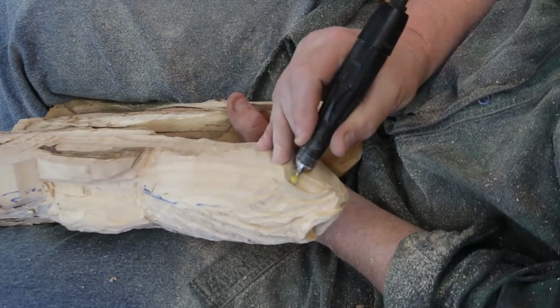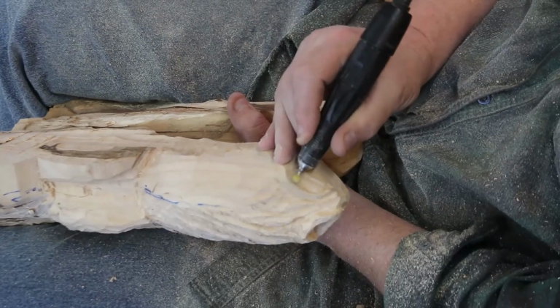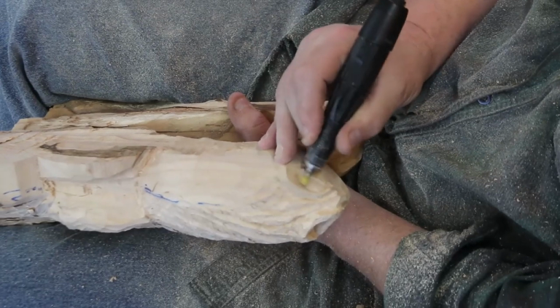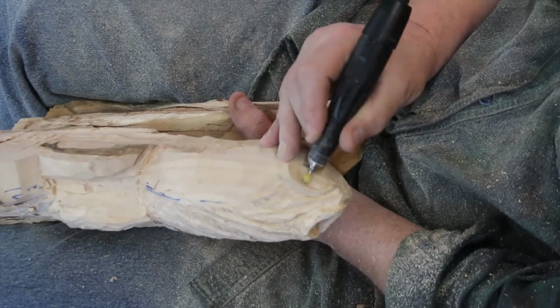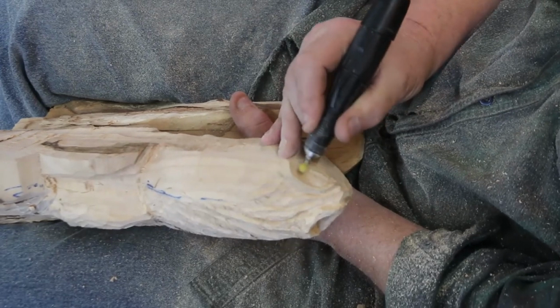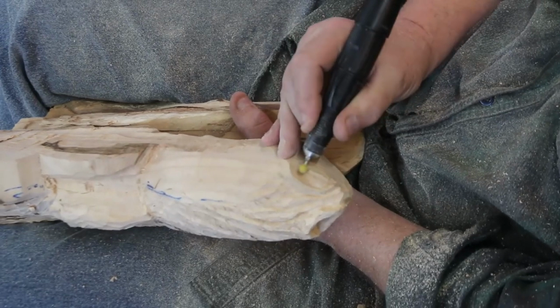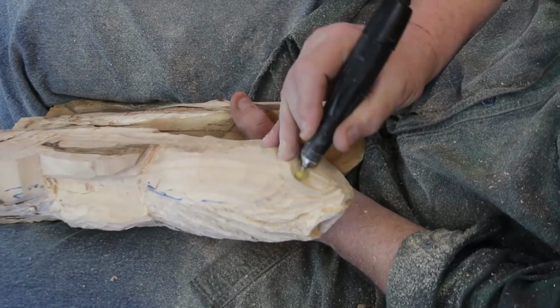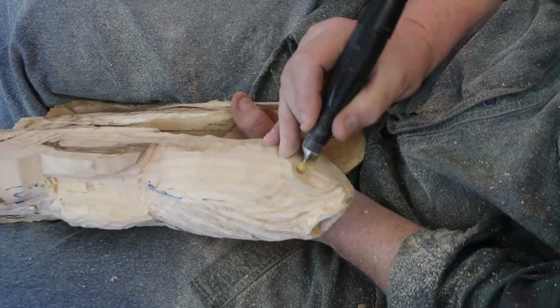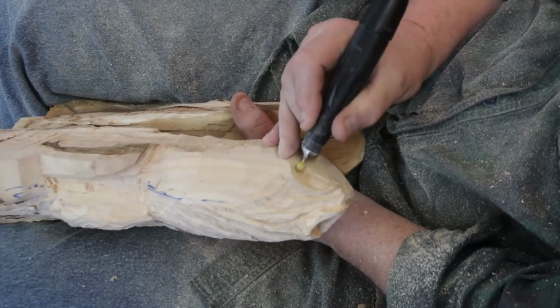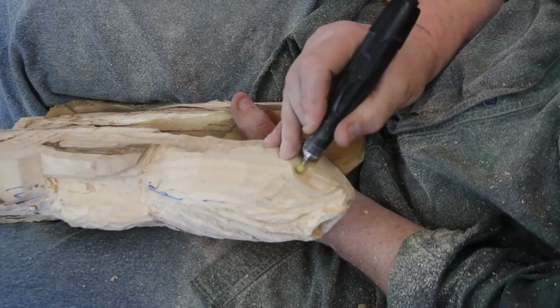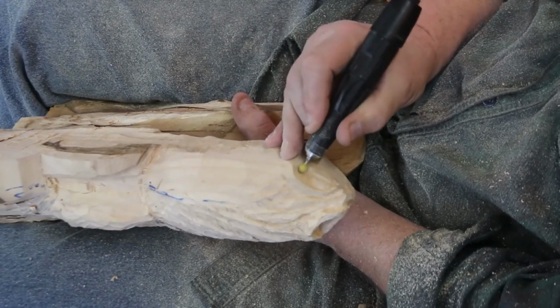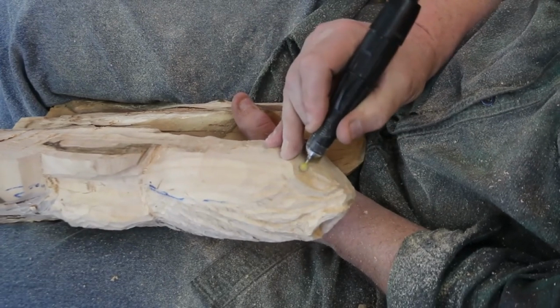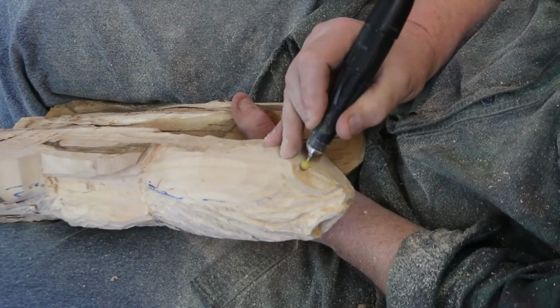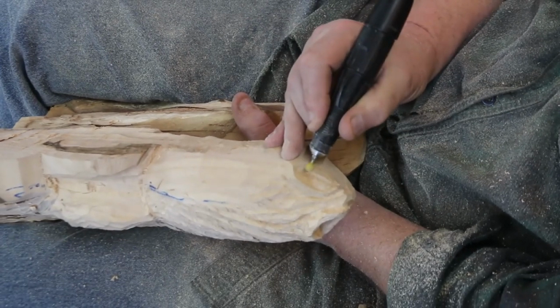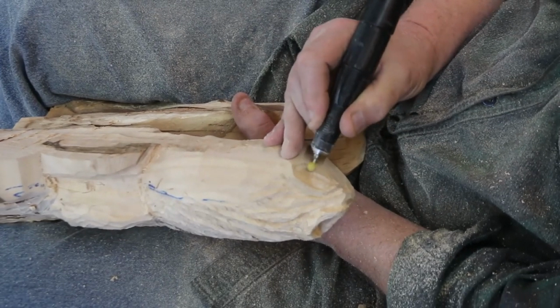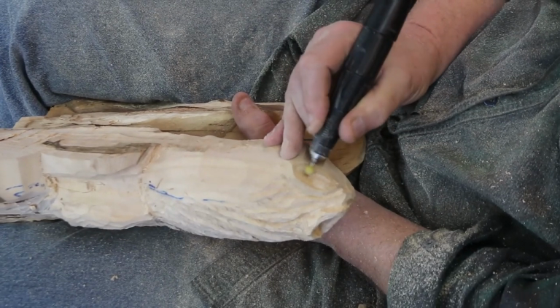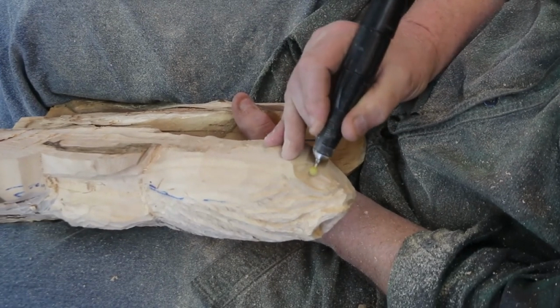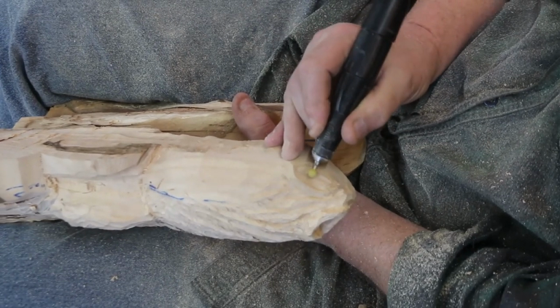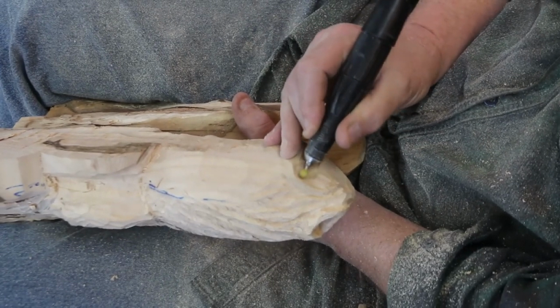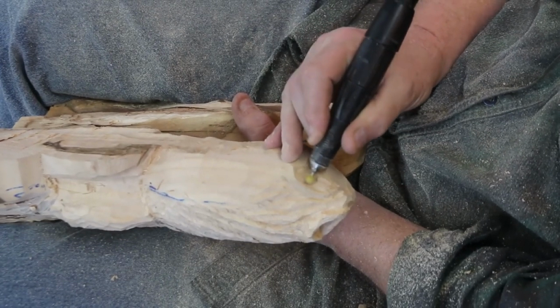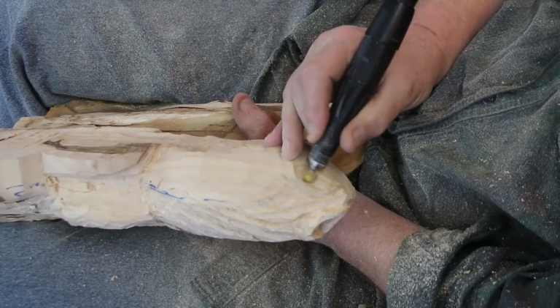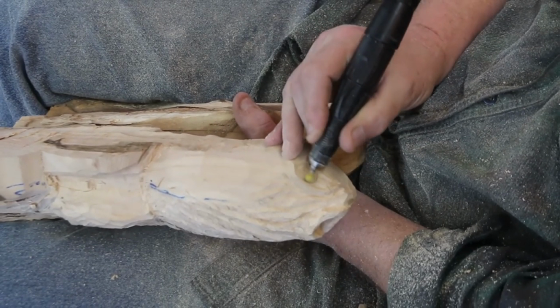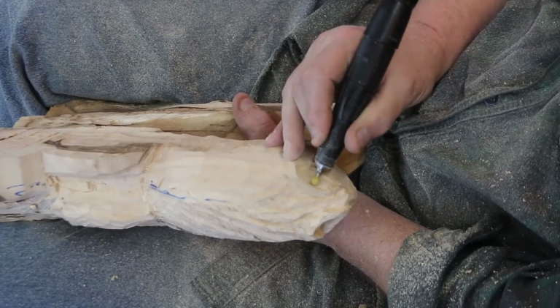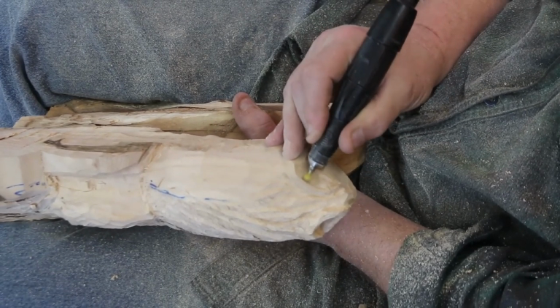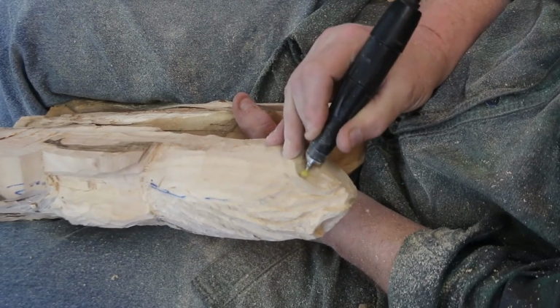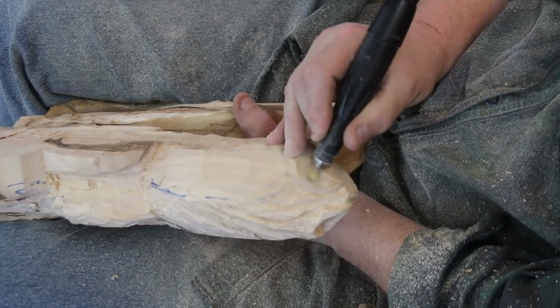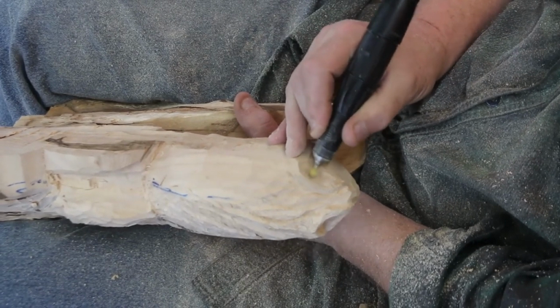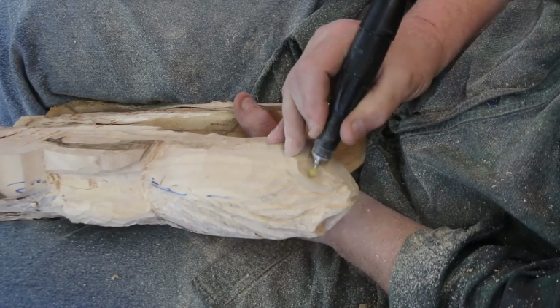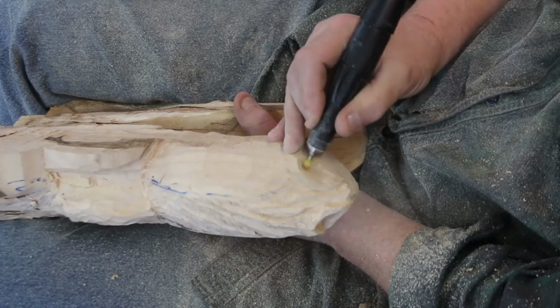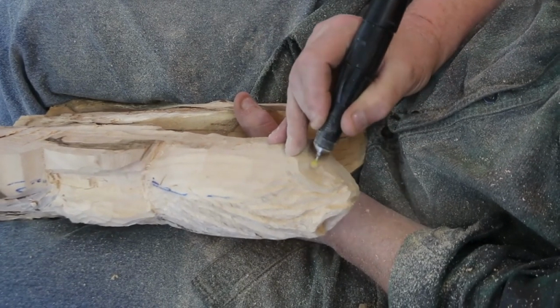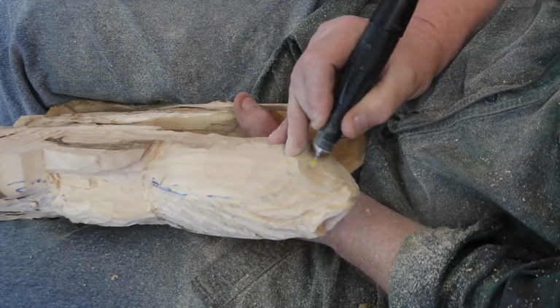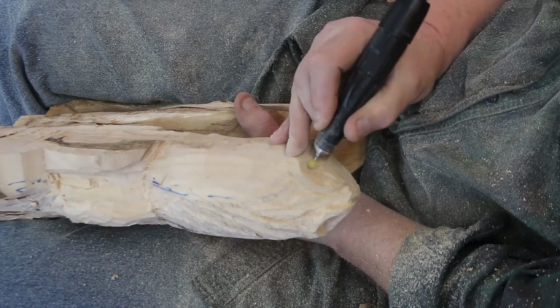There's a ball in there. The ball lets you work in basically any direction.